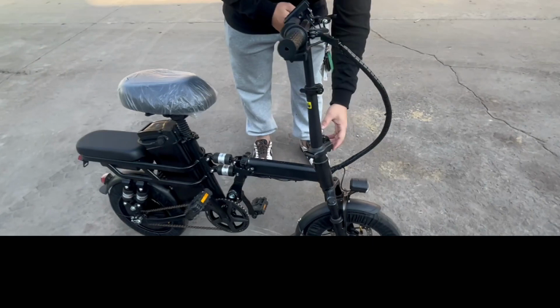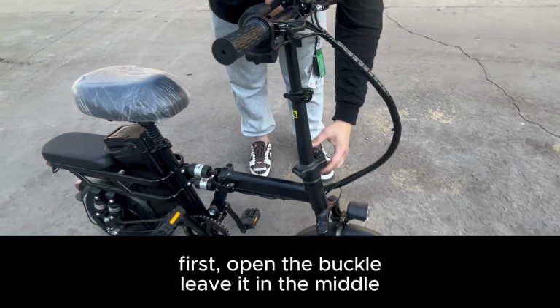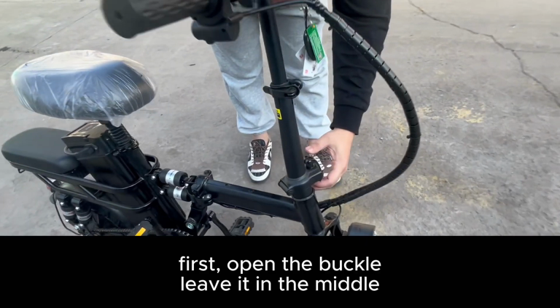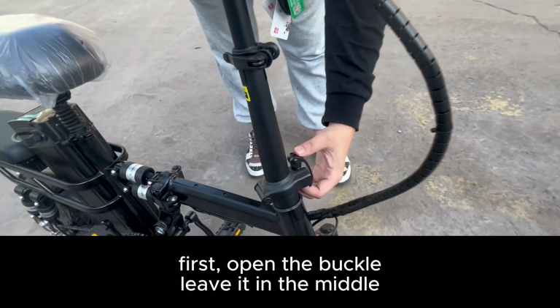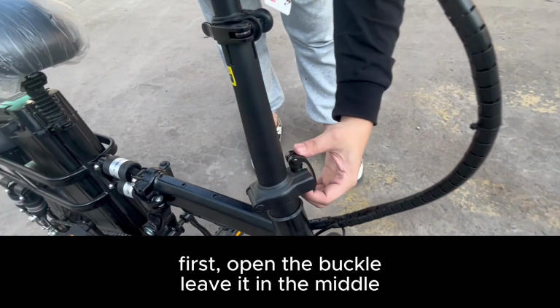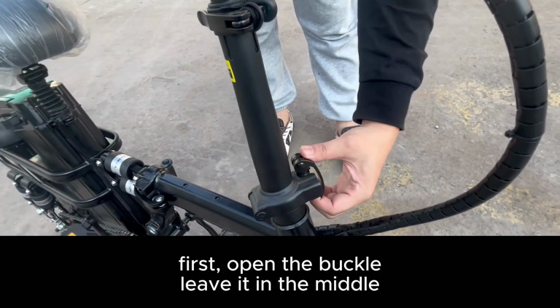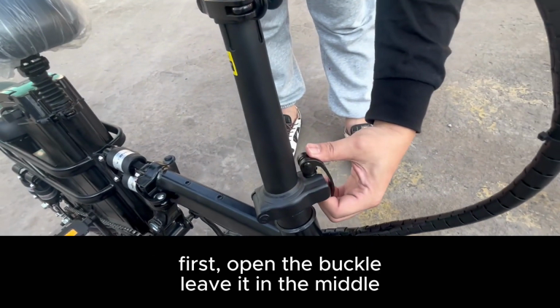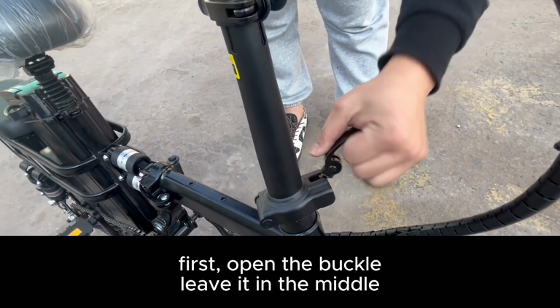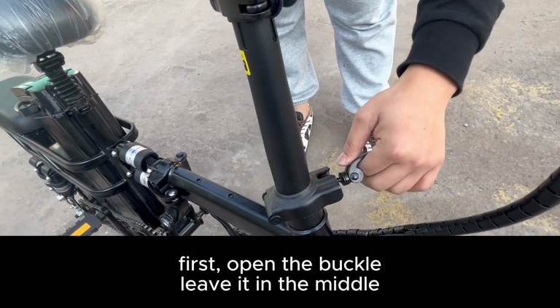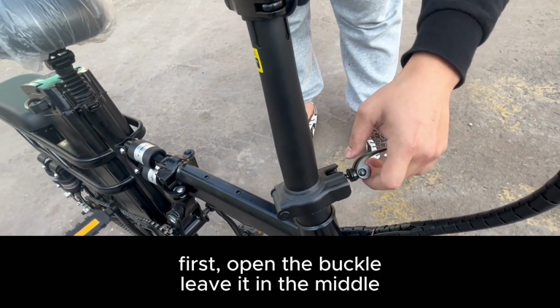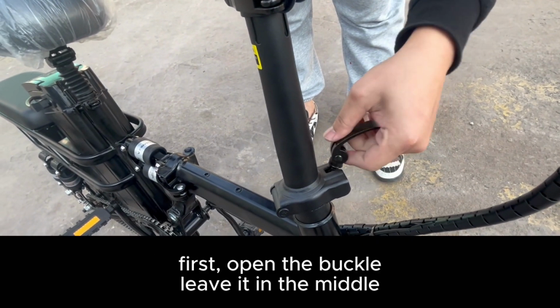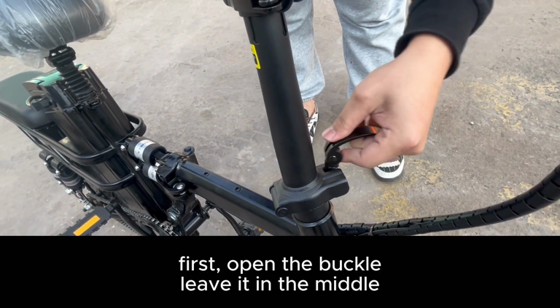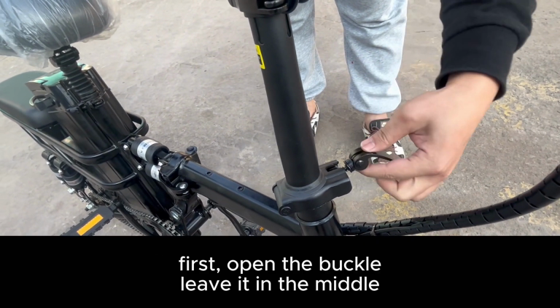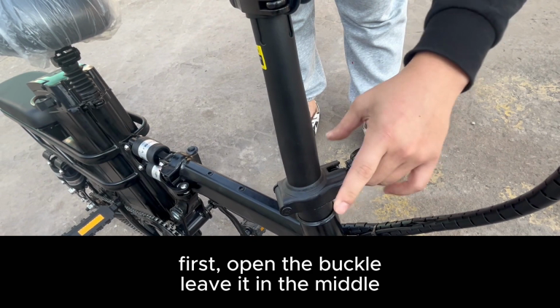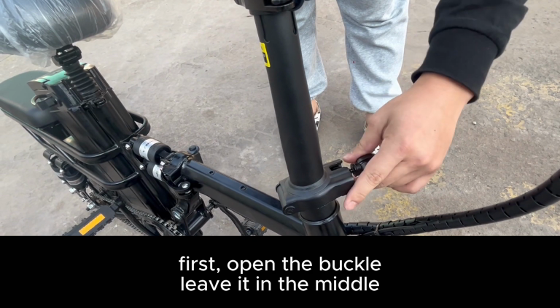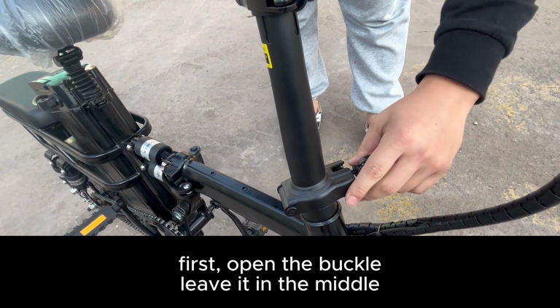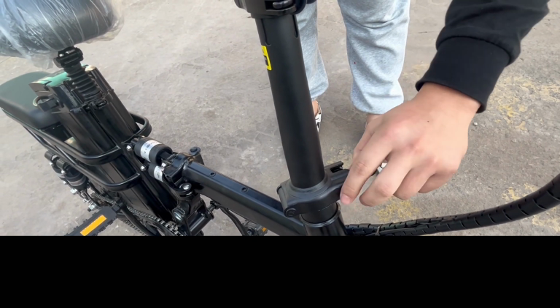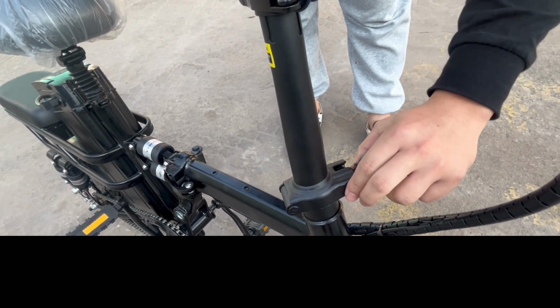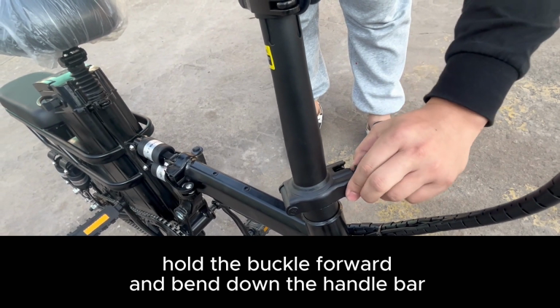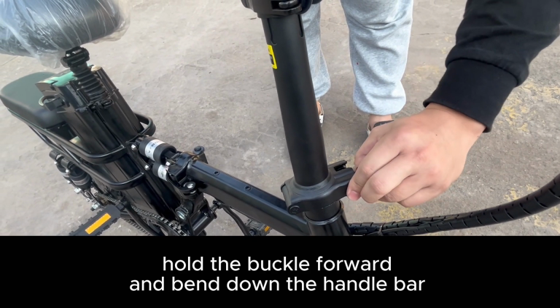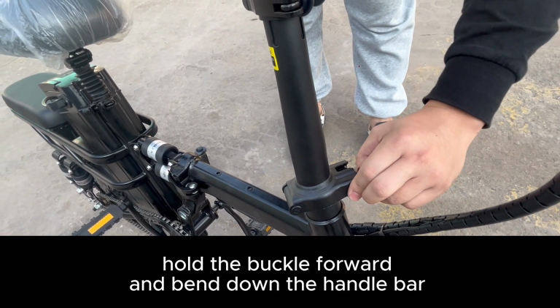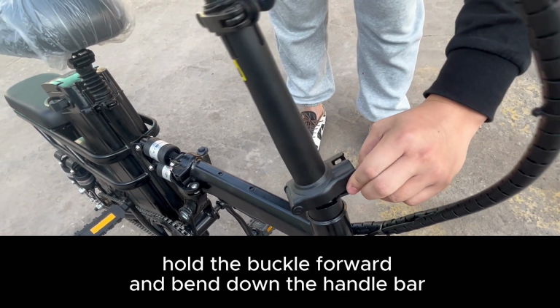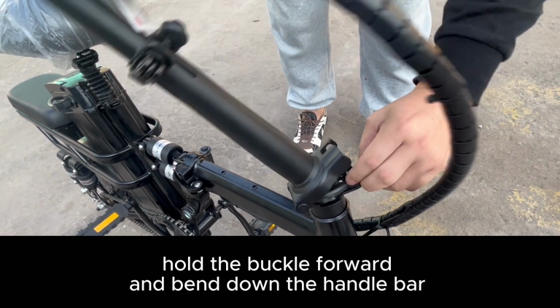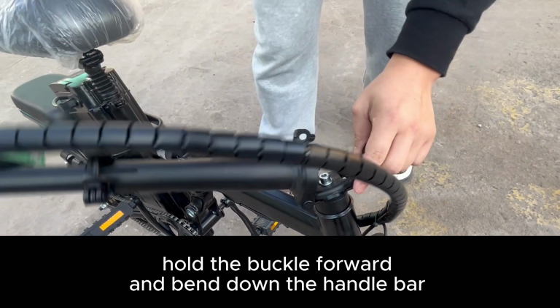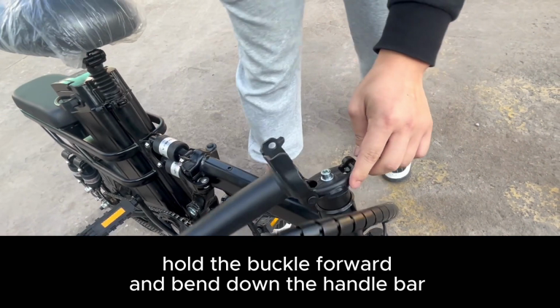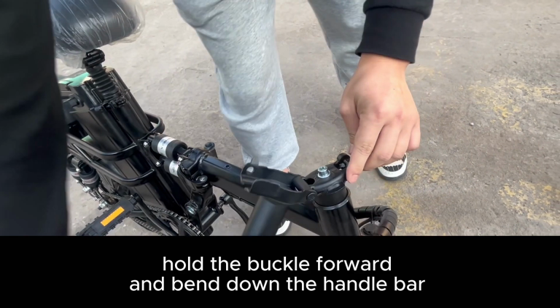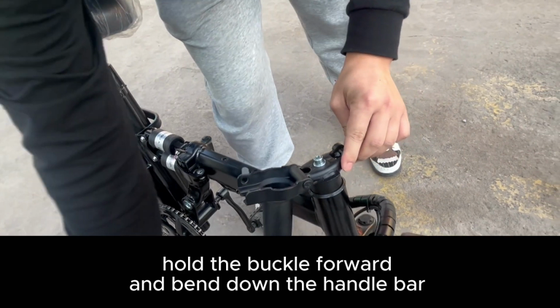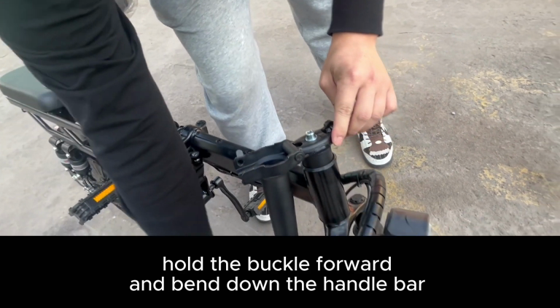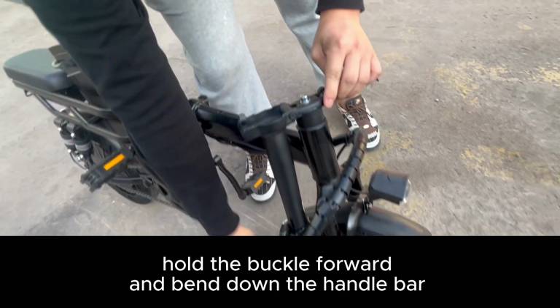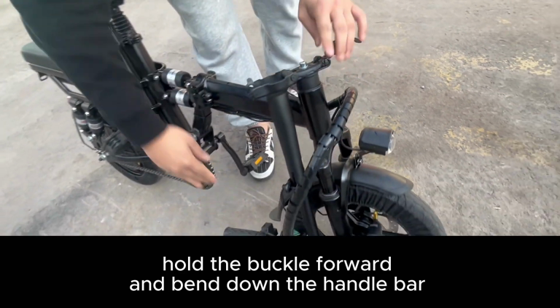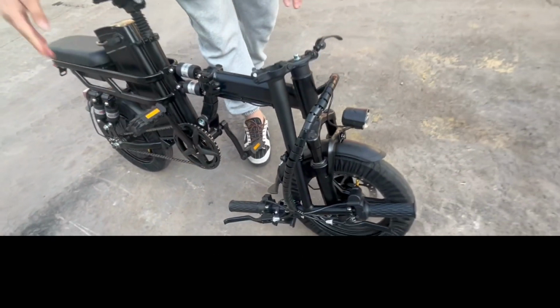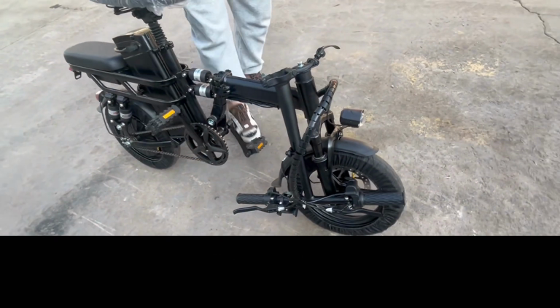First, open the buckle, leave it in the middle. Hold the buckle forward, and bend down the handlebar.